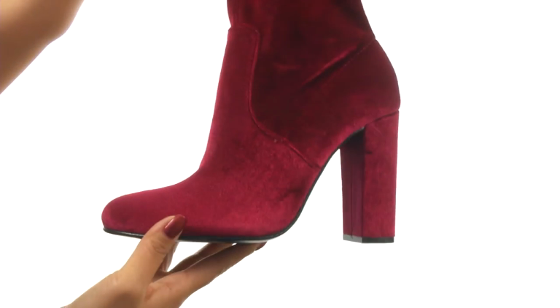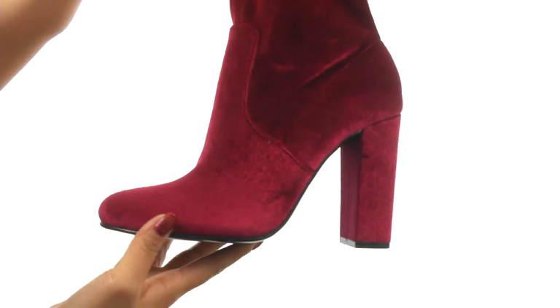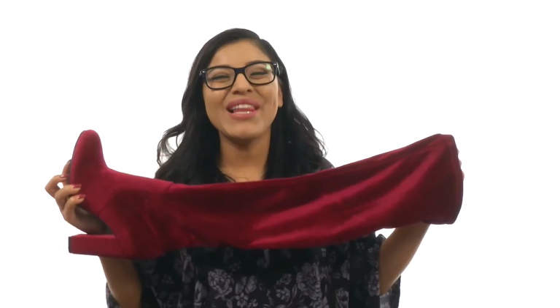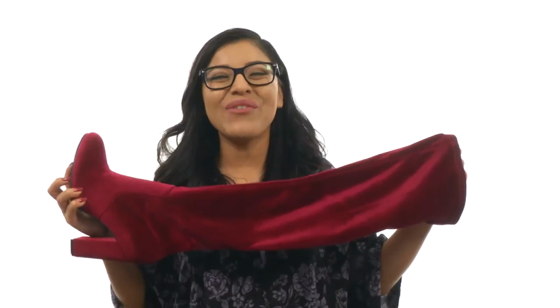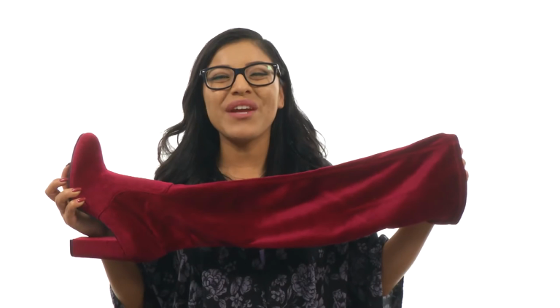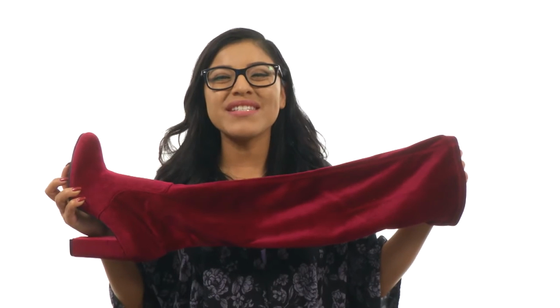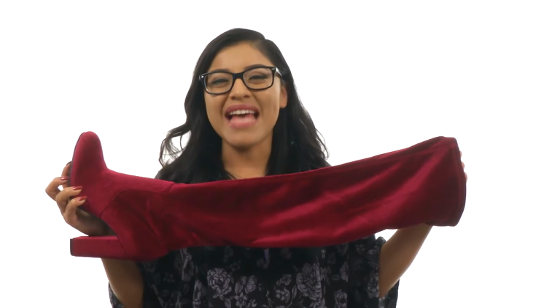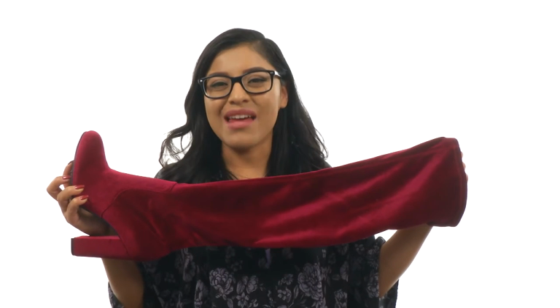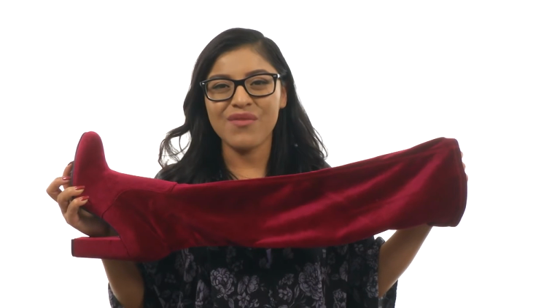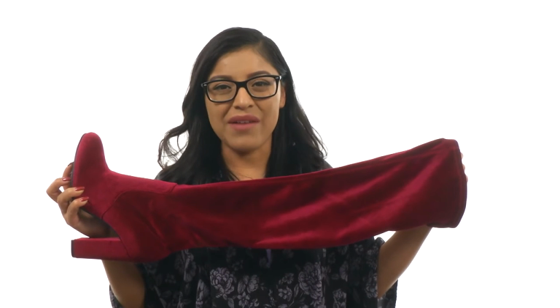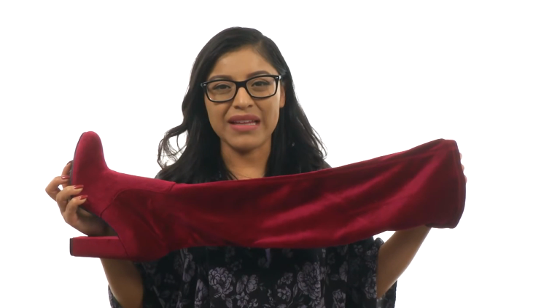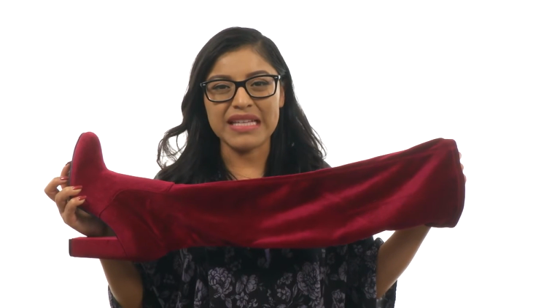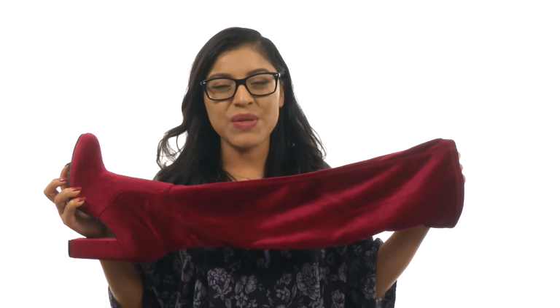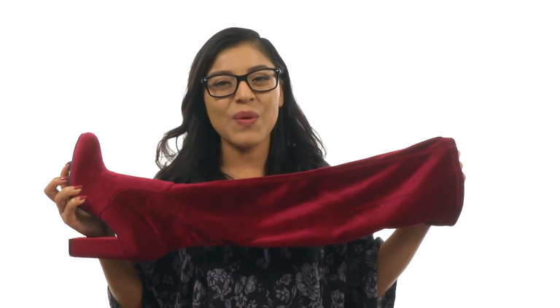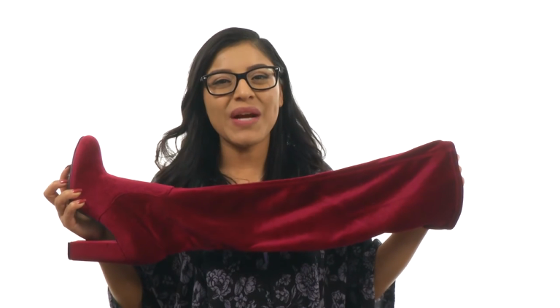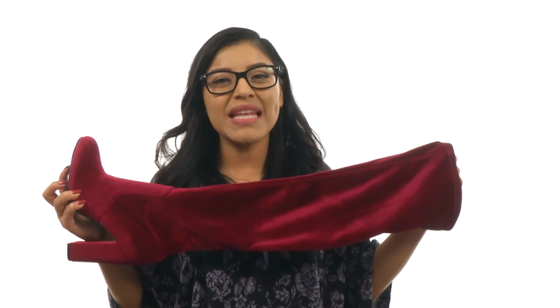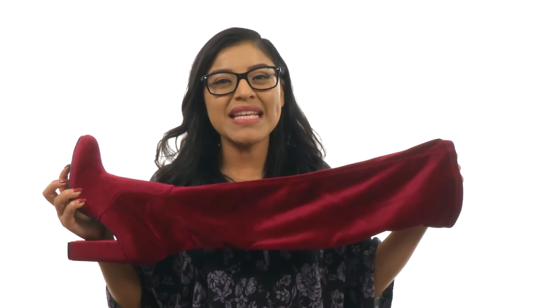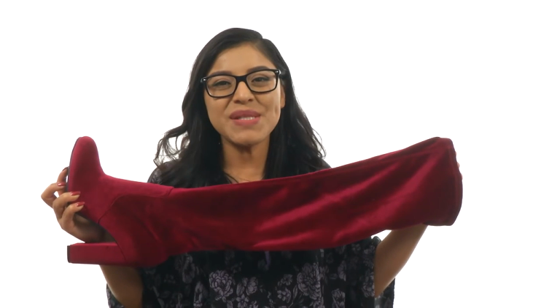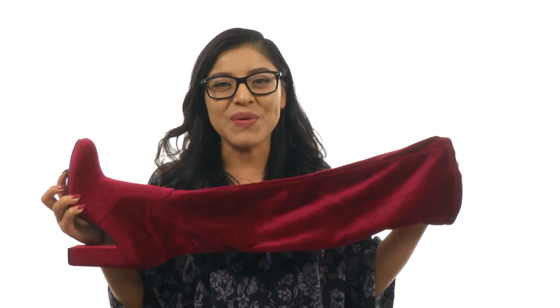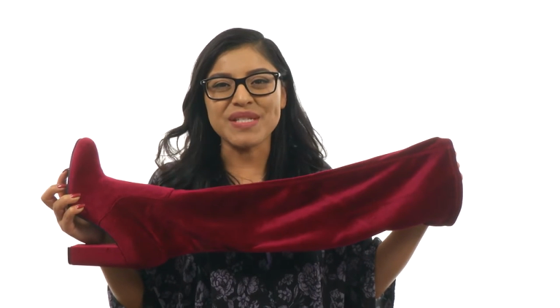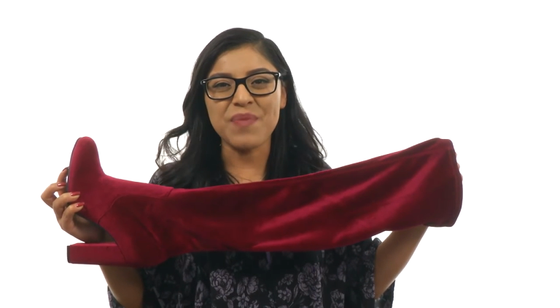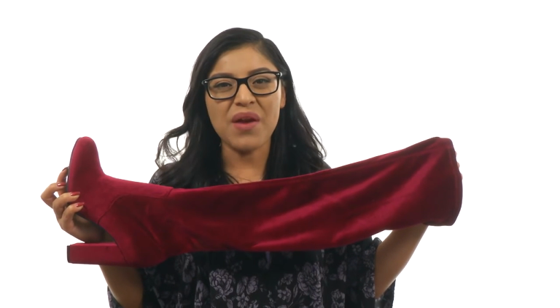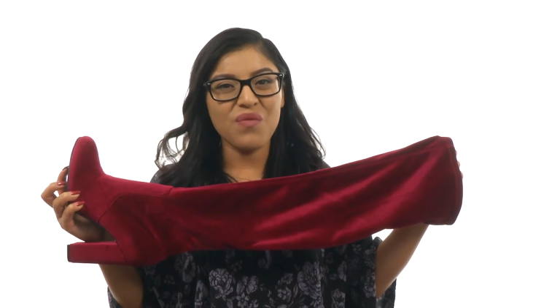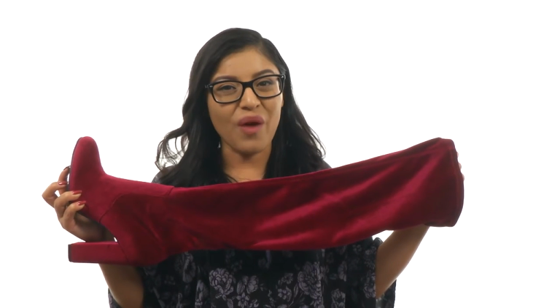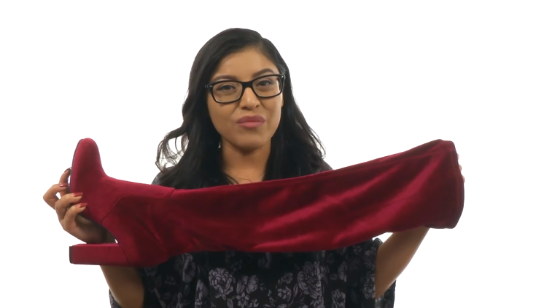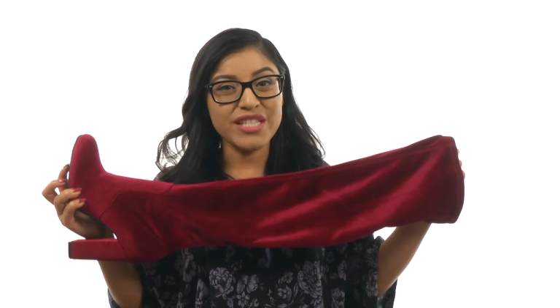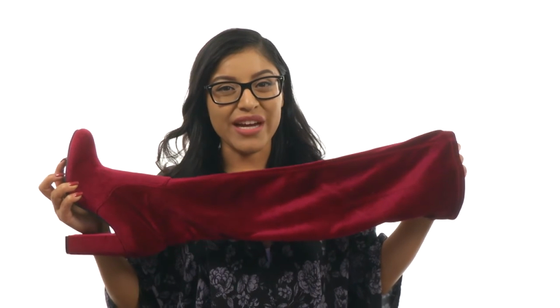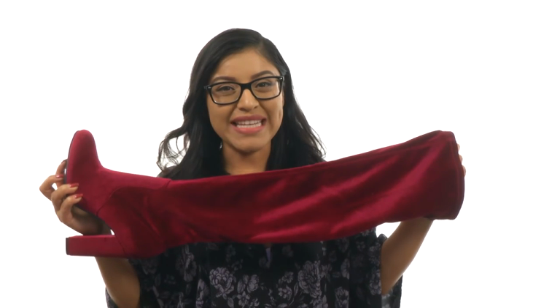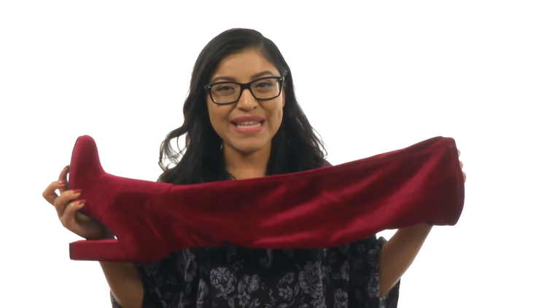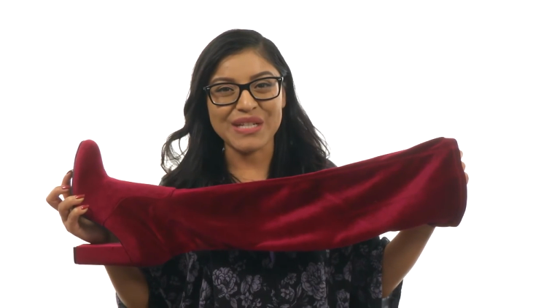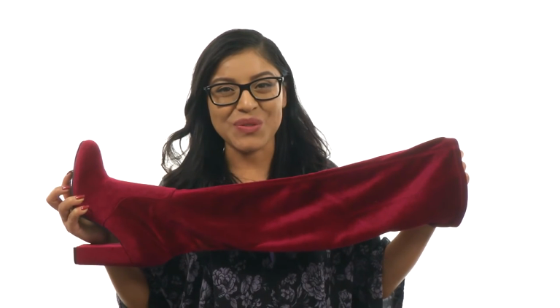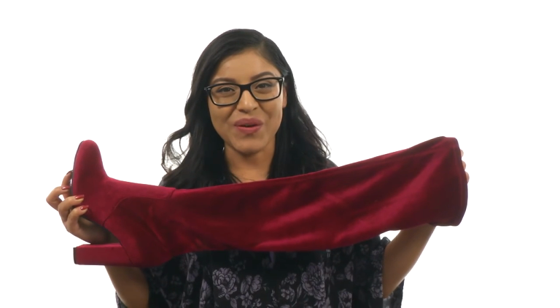Look fierce and fabulous while wearing this gorgeous pair from Chinese Laundry.